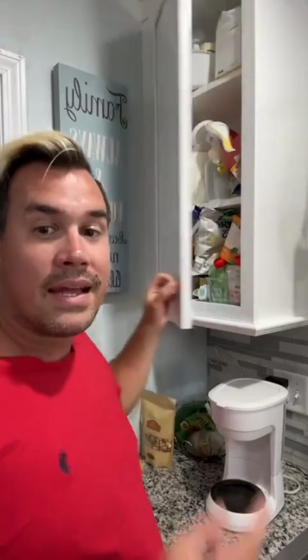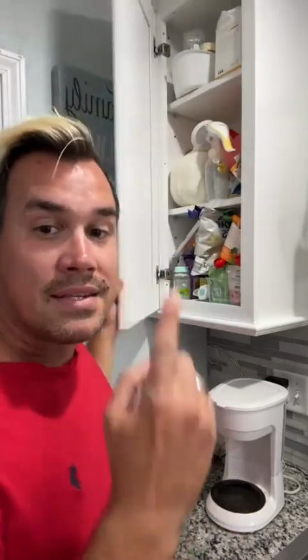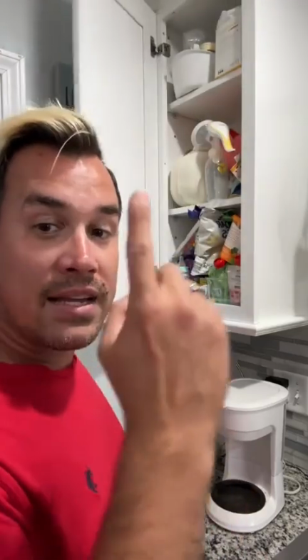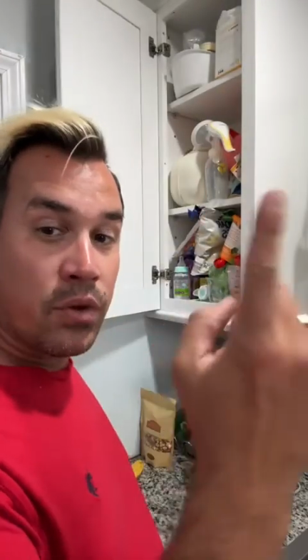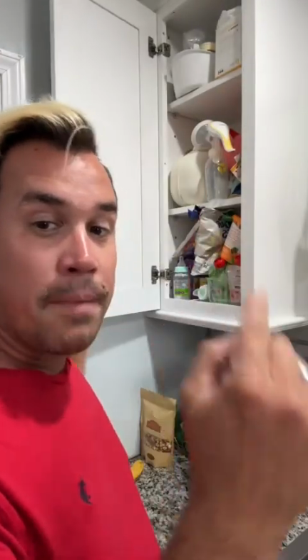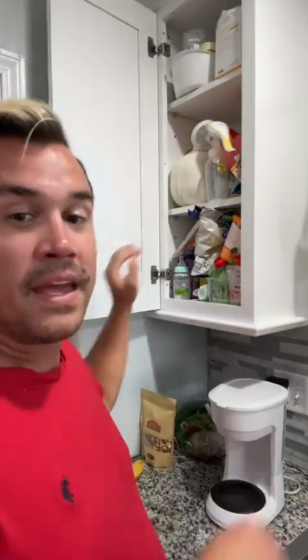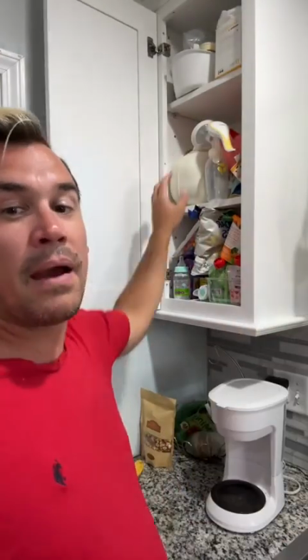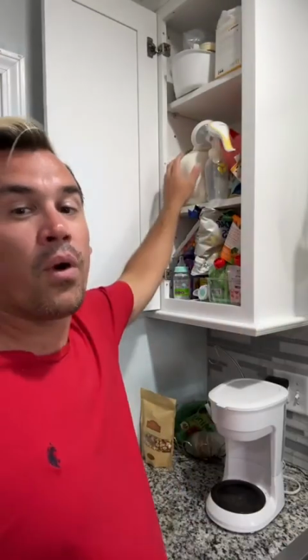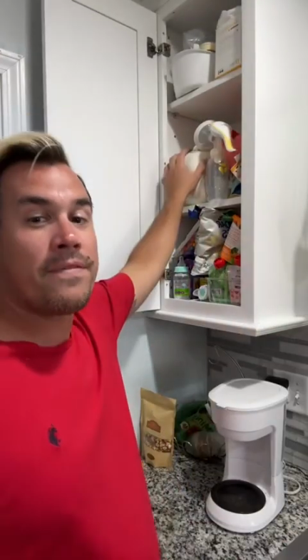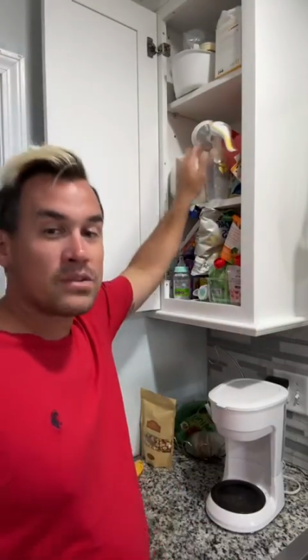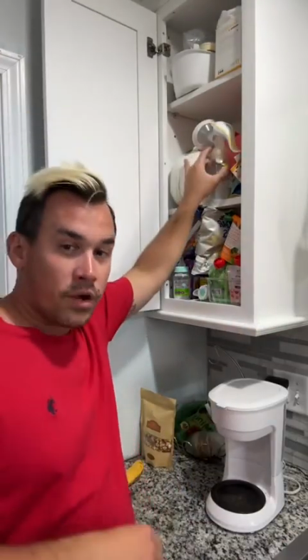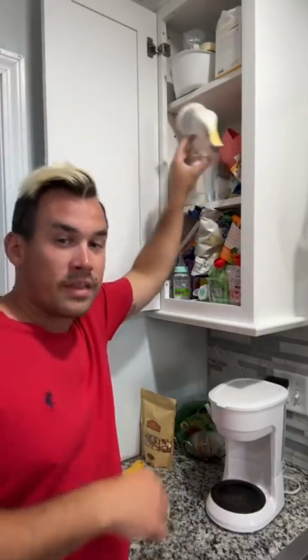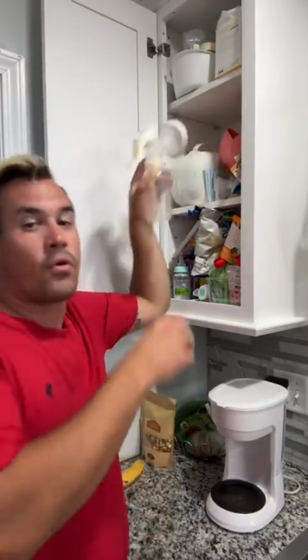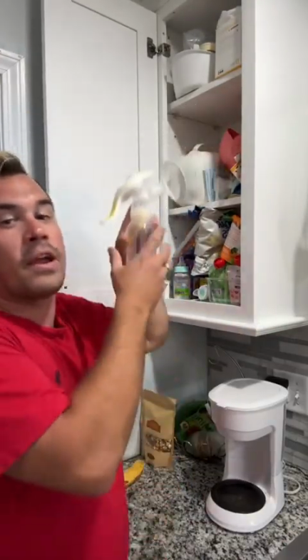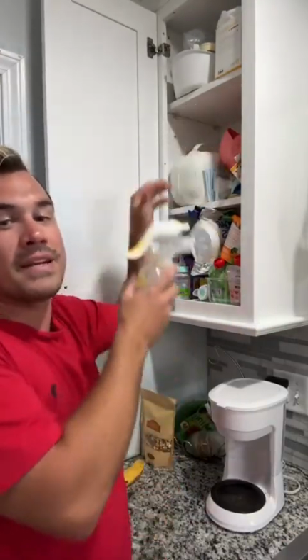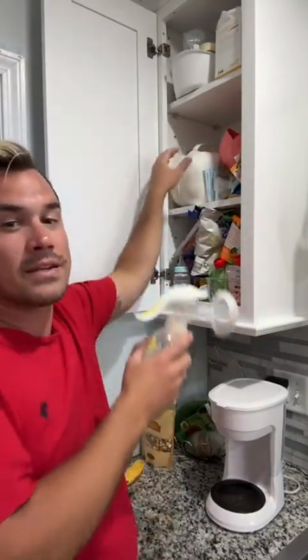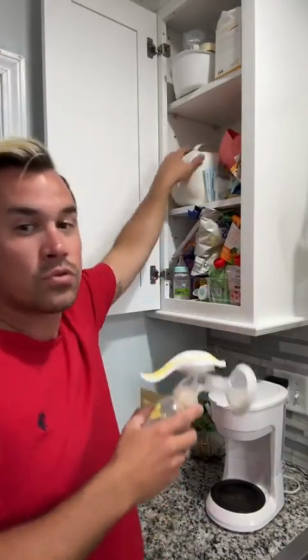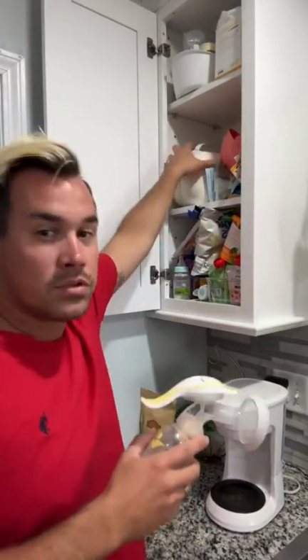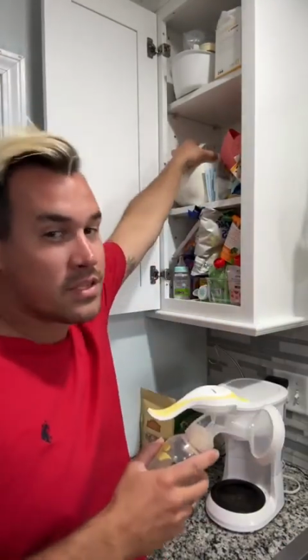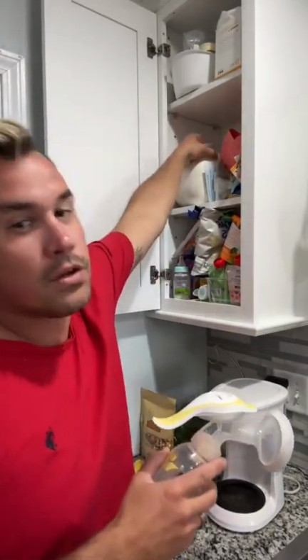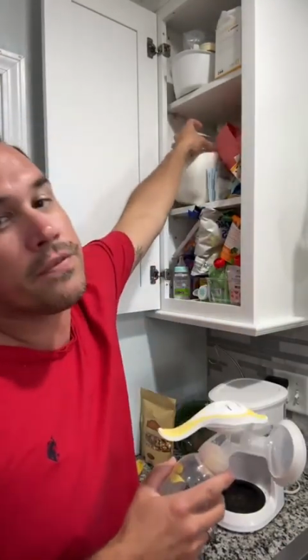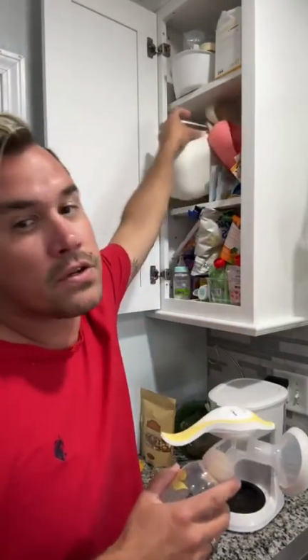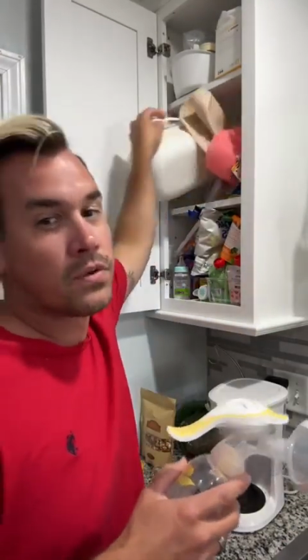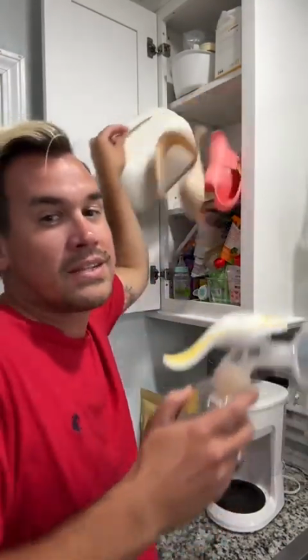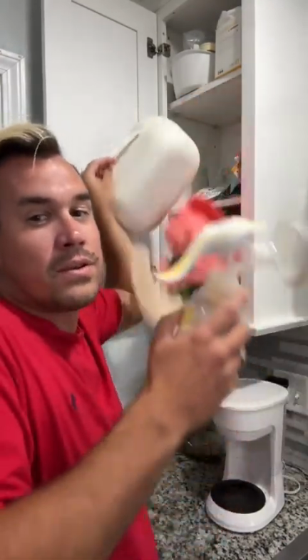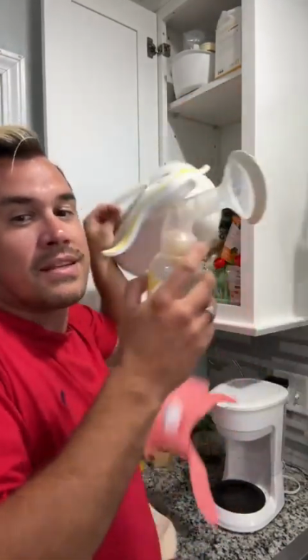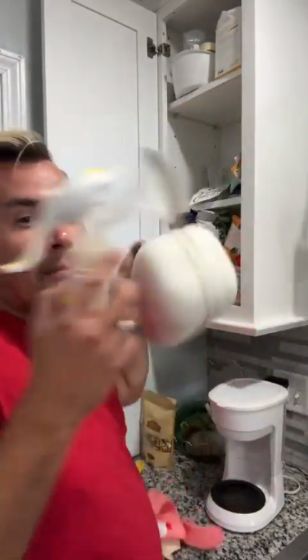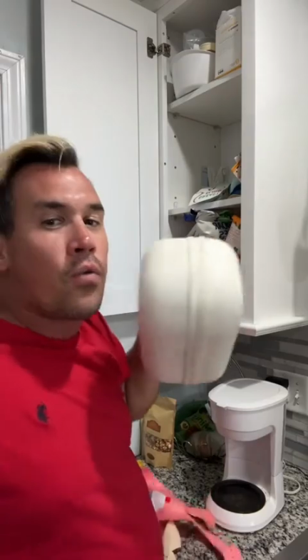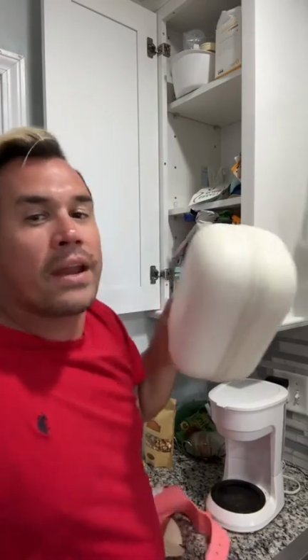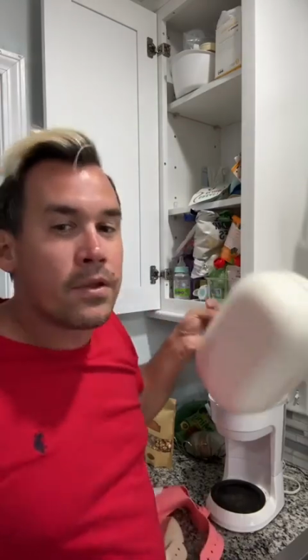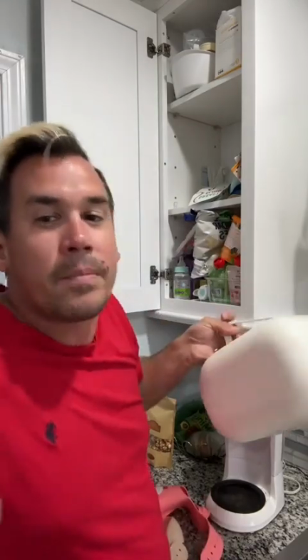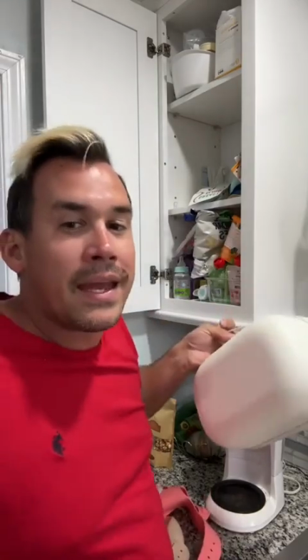It's 9:28 PM. My wife has work in the morning and my six-year-old just started first grade, so let's get them all ready for their big day.